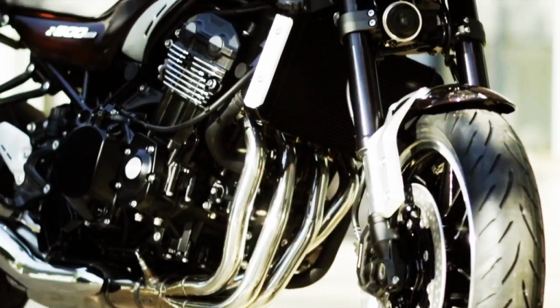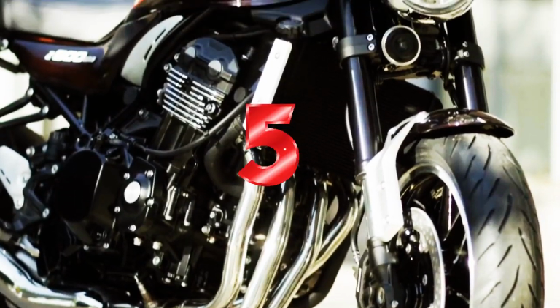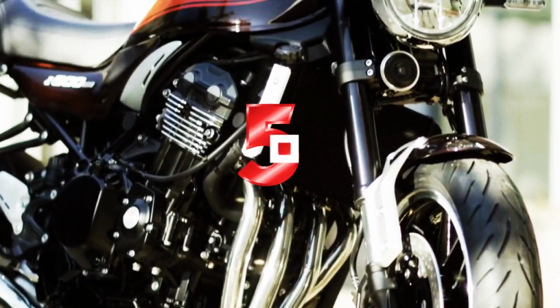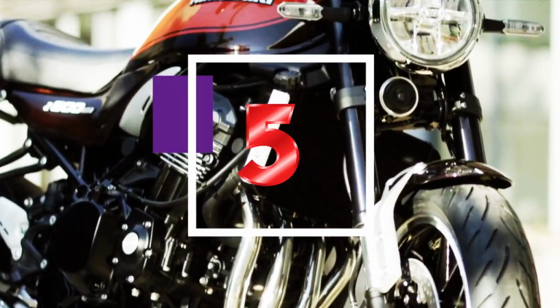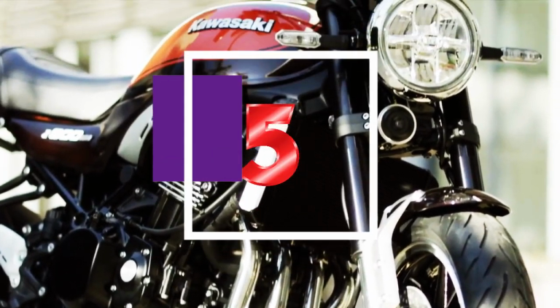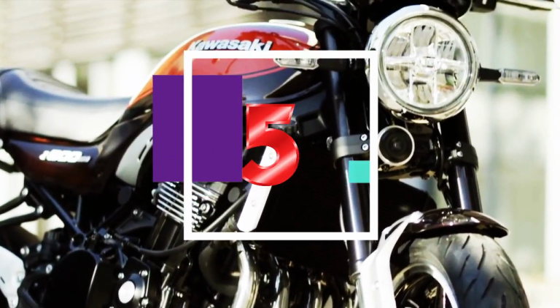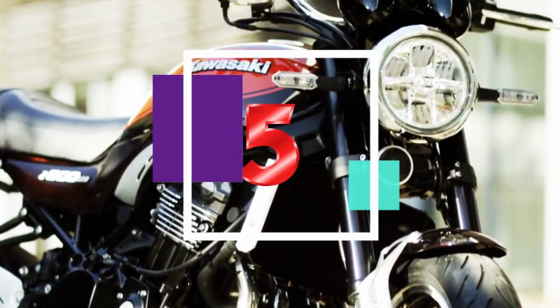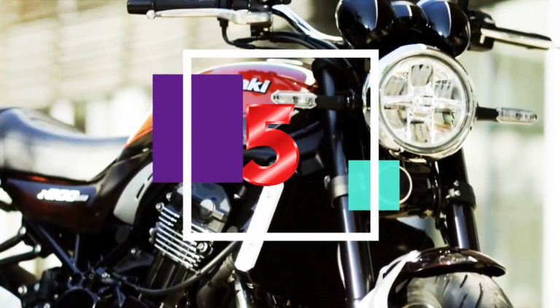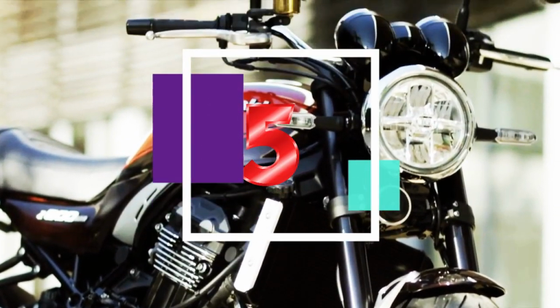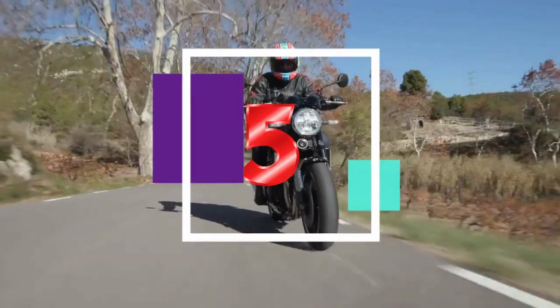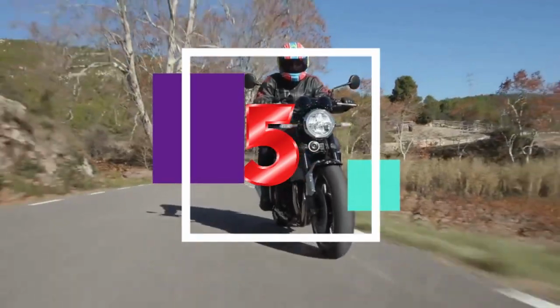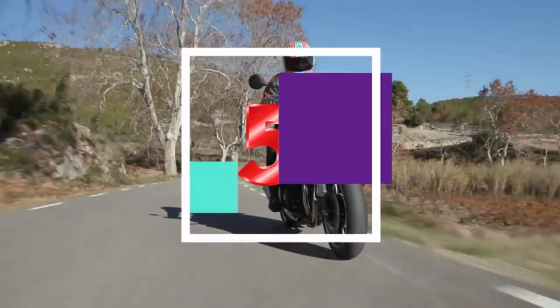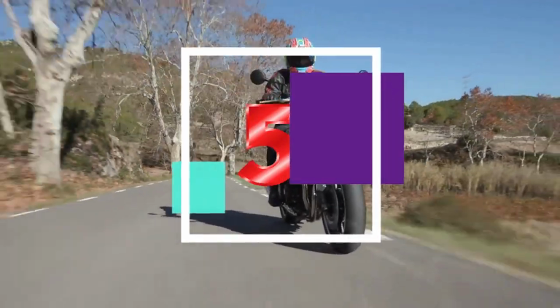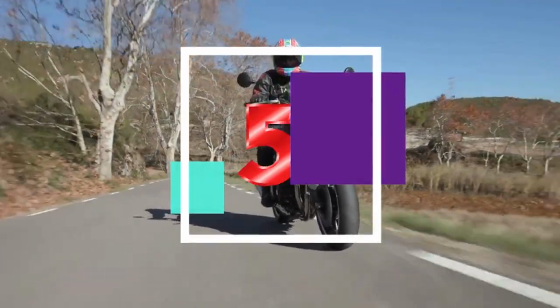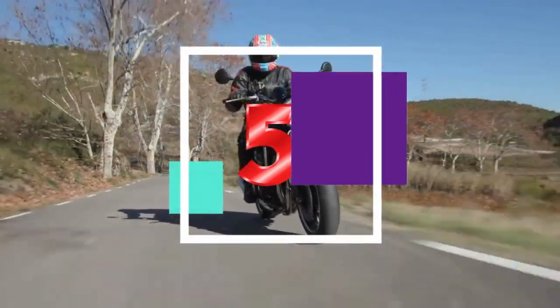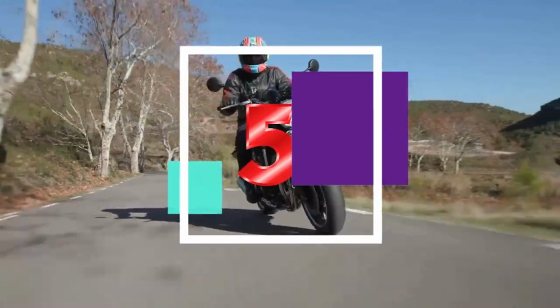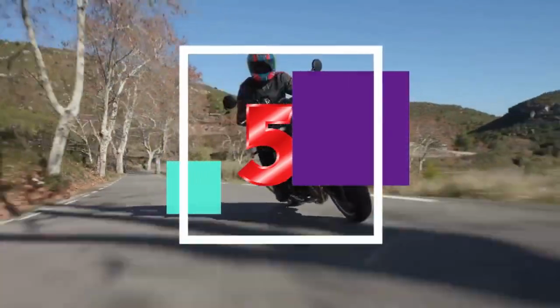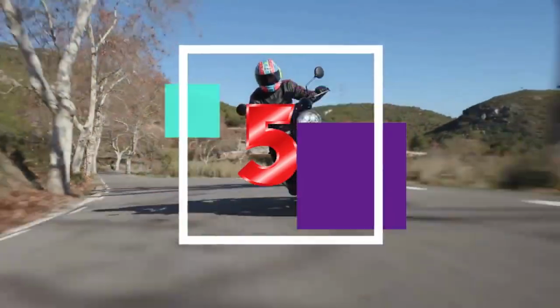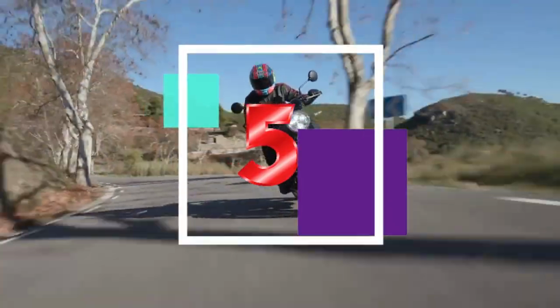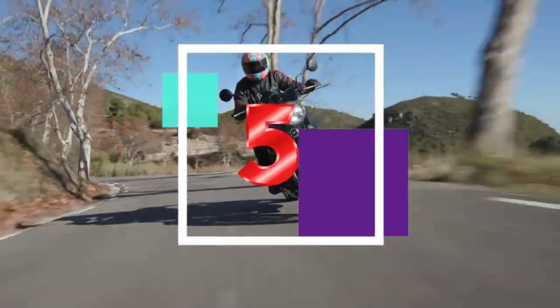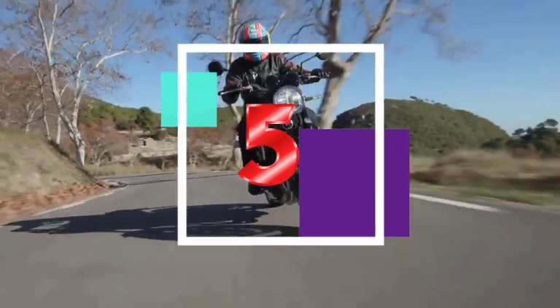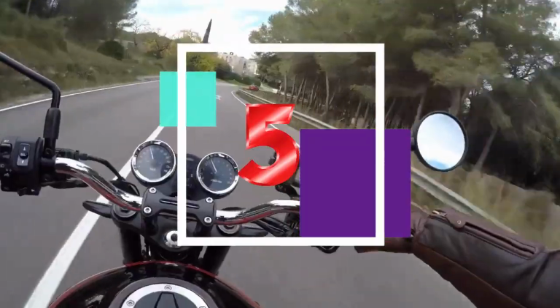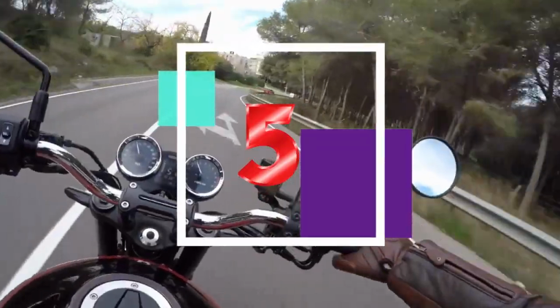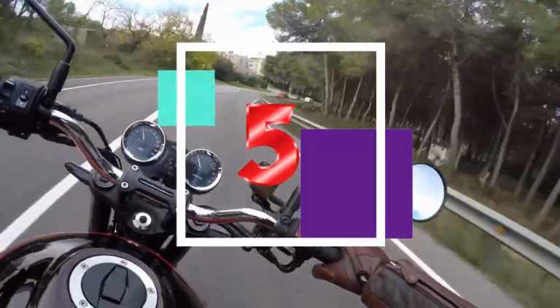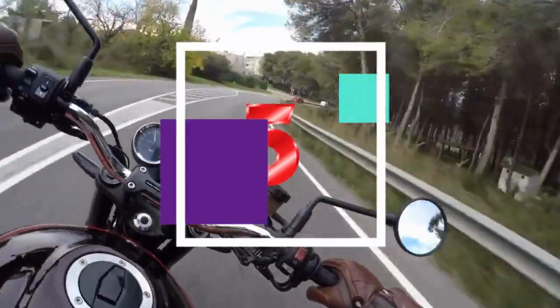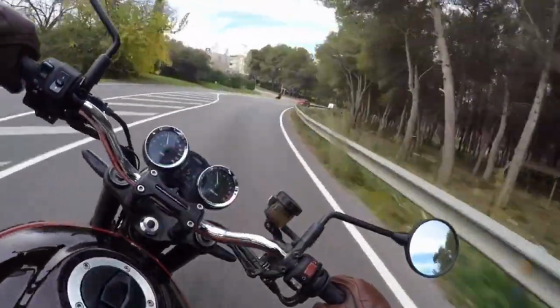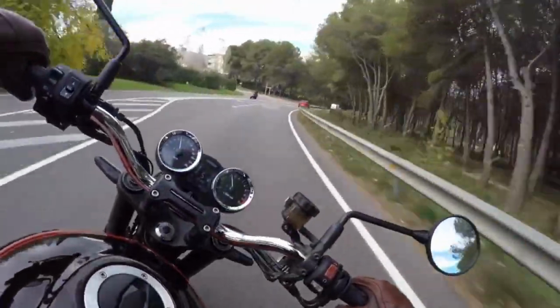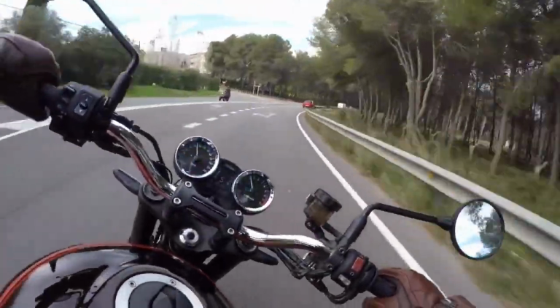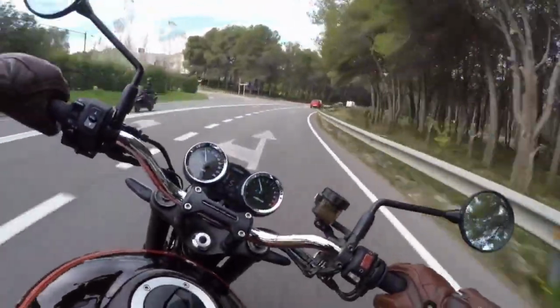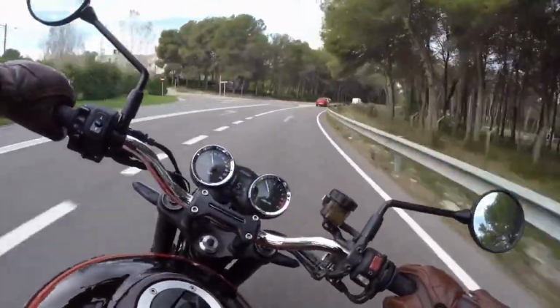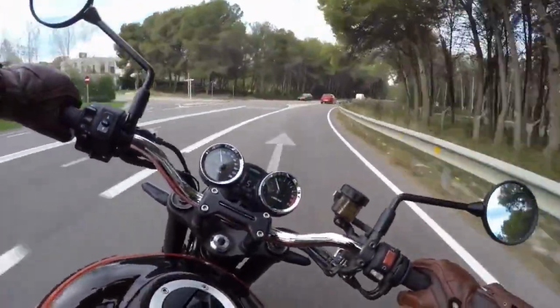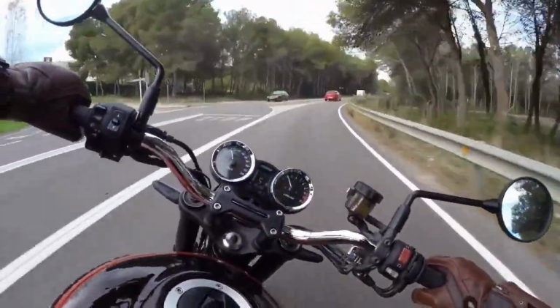Fact 5: To prevent wheel hop during downshifts, the Z900RS is equipped with a slipper clutch.